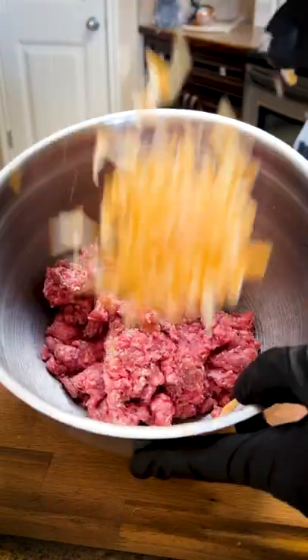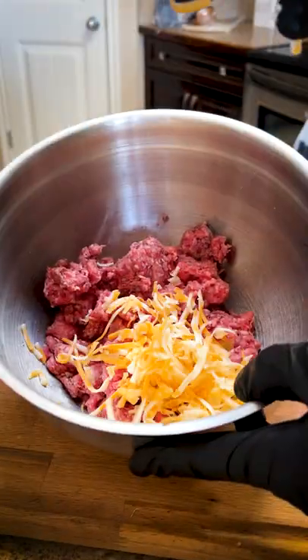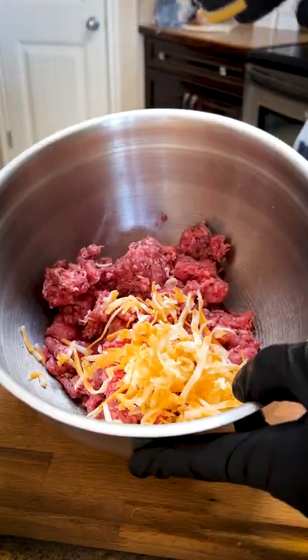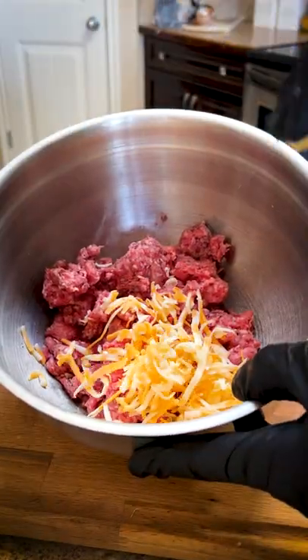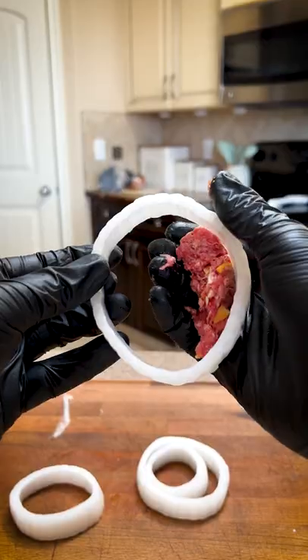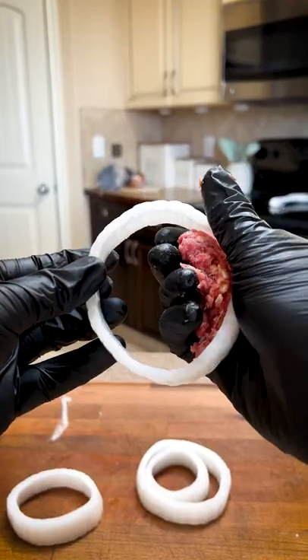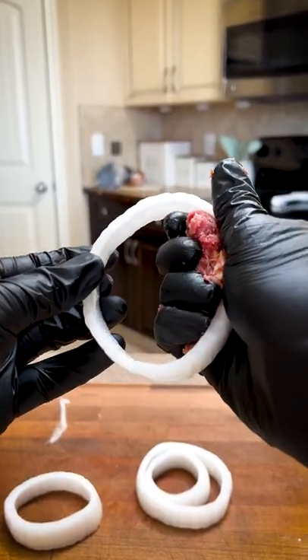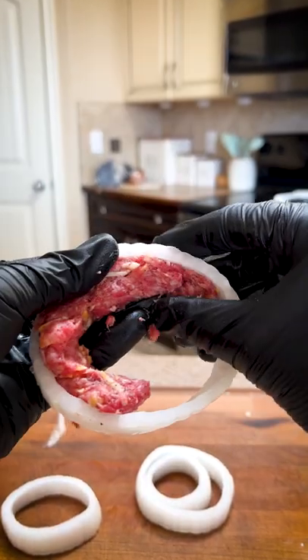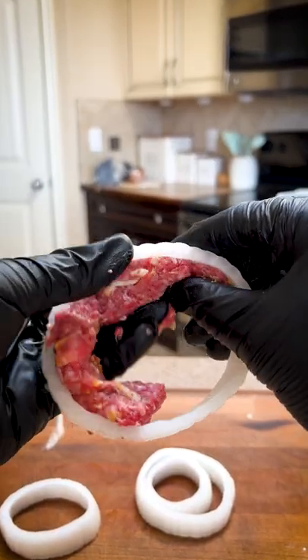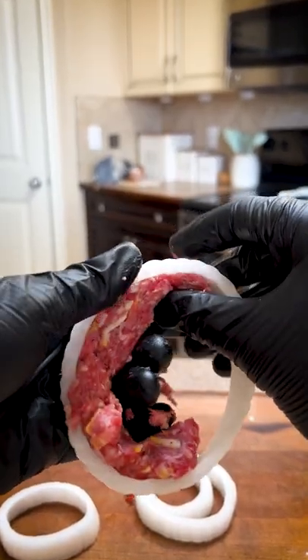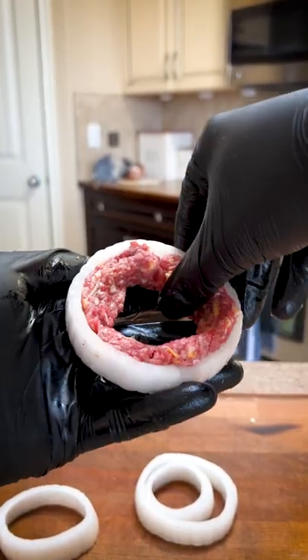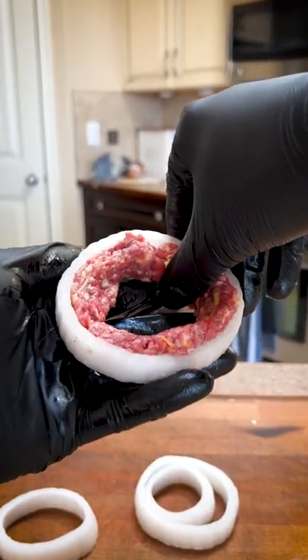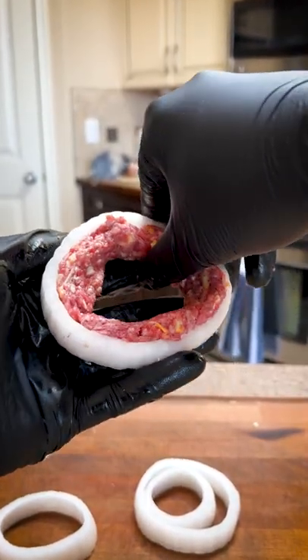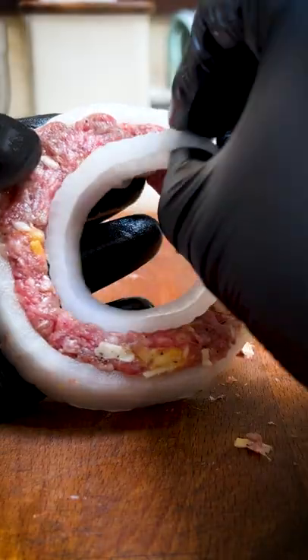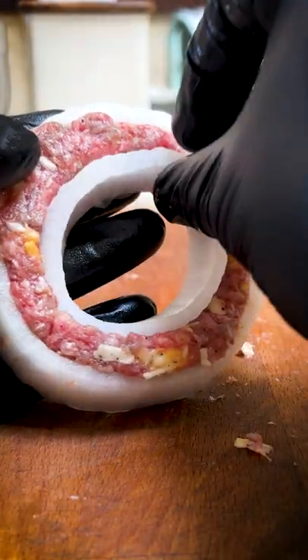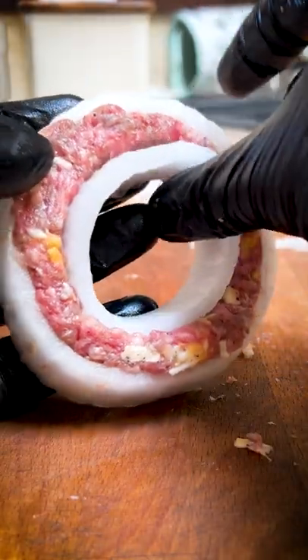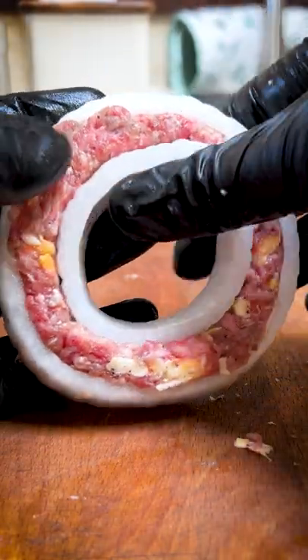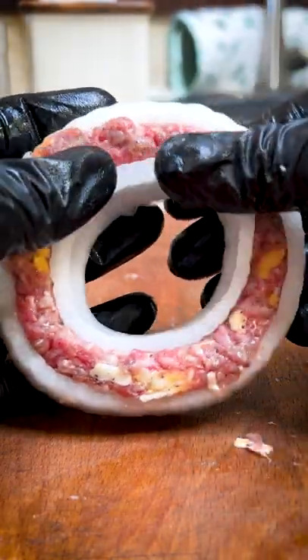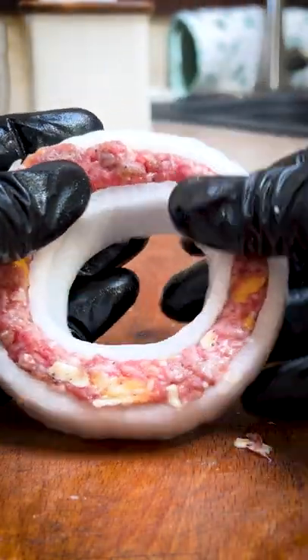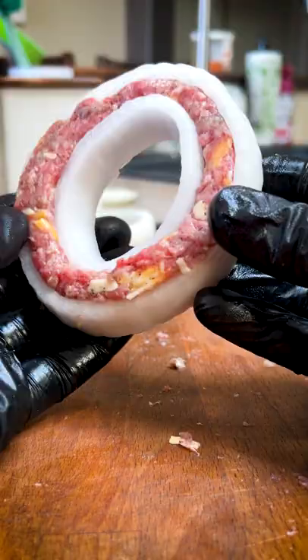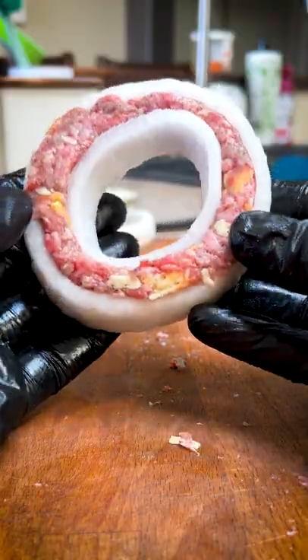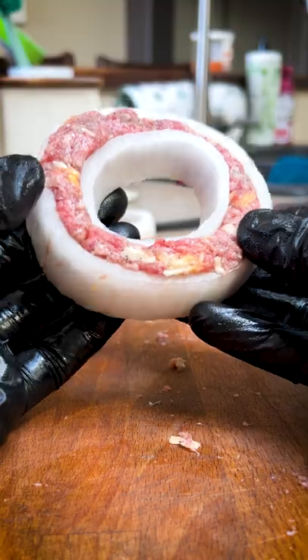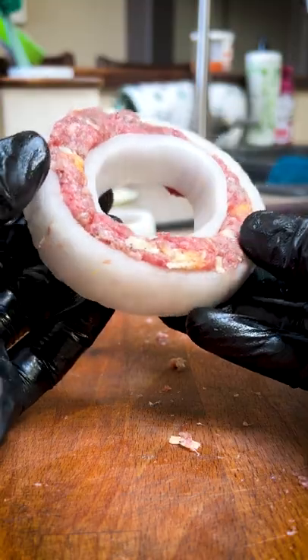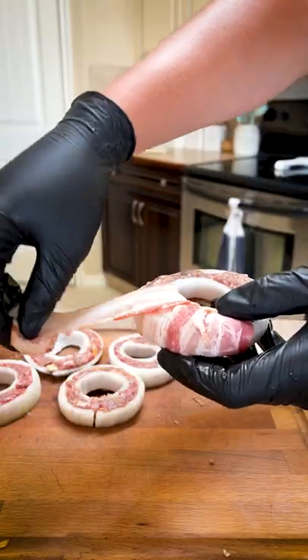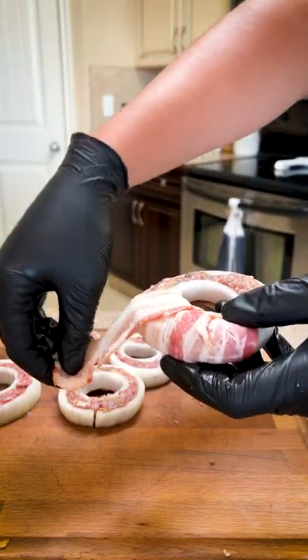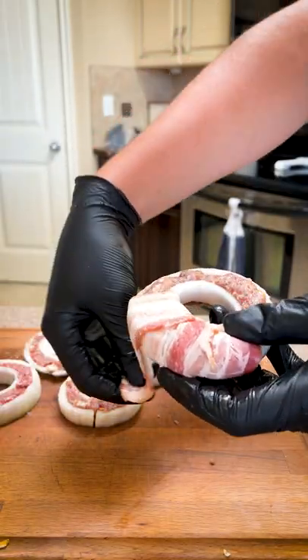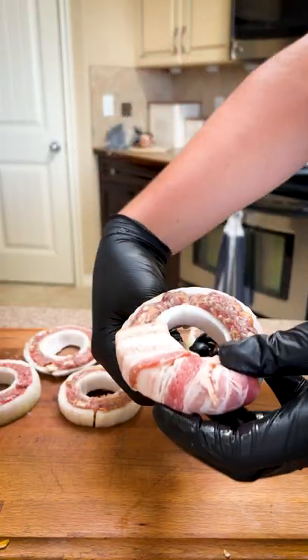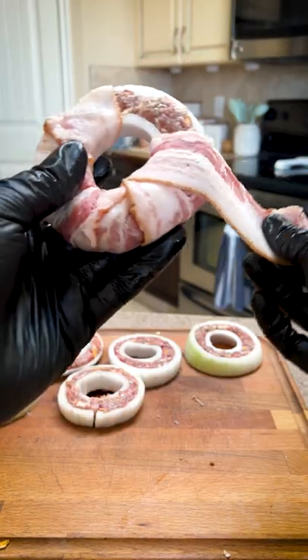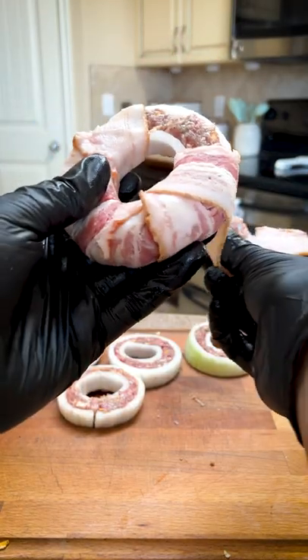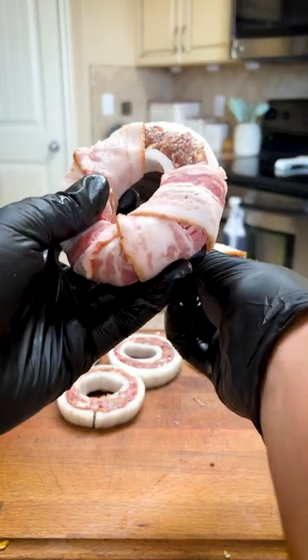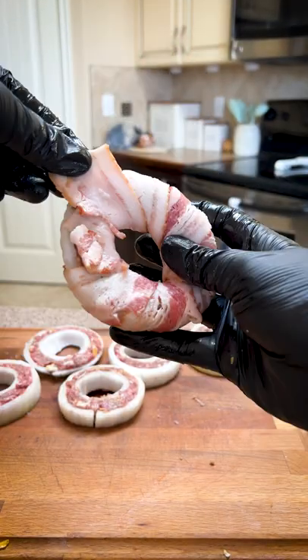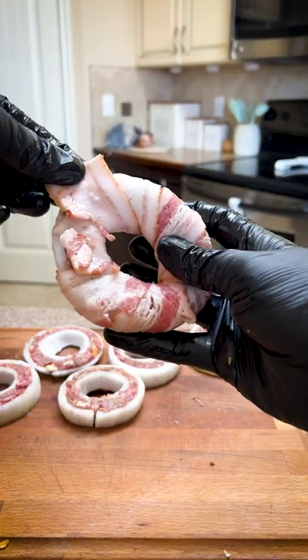Form a ring of beef on the inside of a large onion ring, then add another smaller ring to the center. Wrap in bacon and season with your favorite rub.